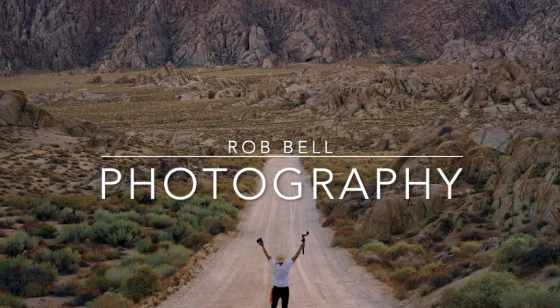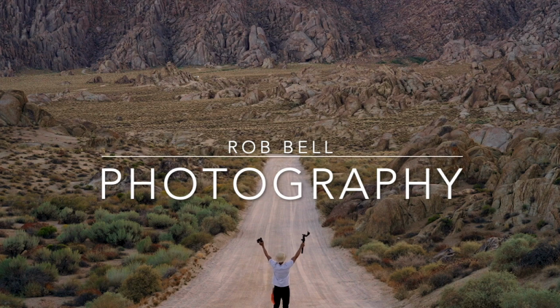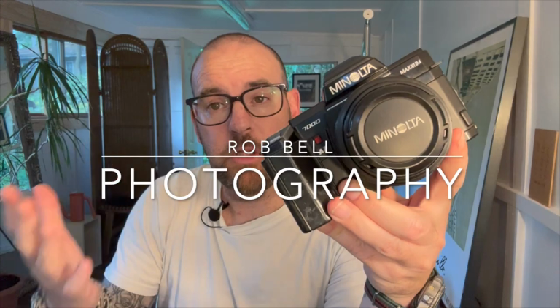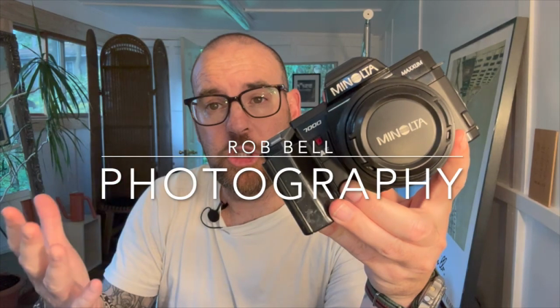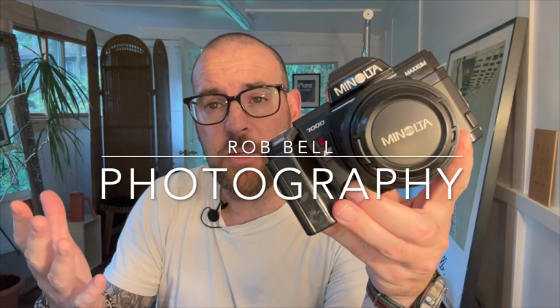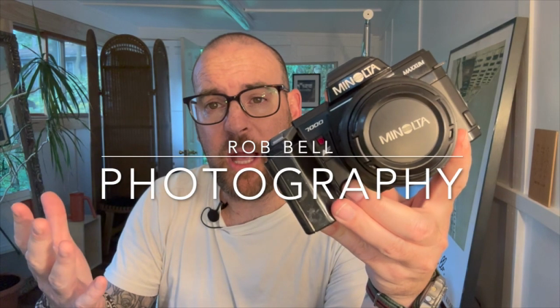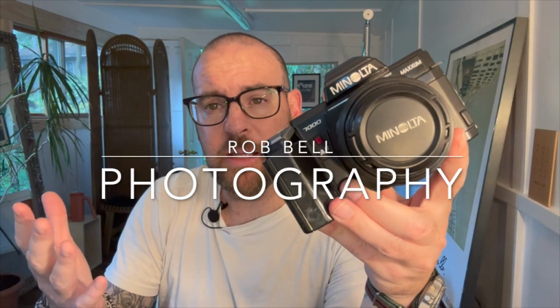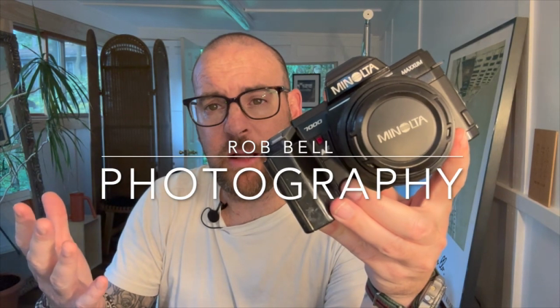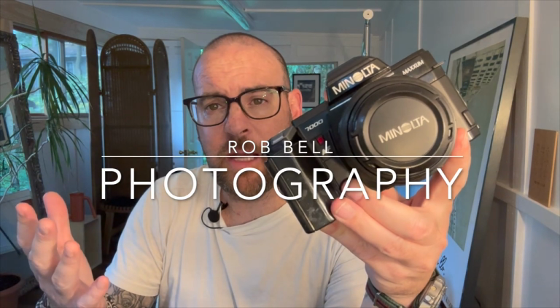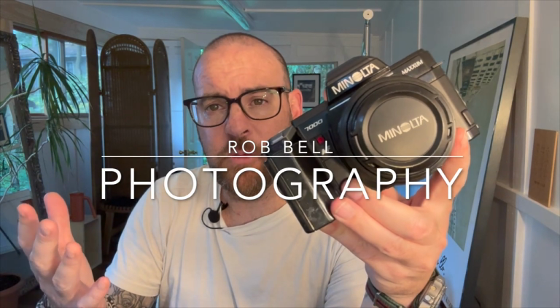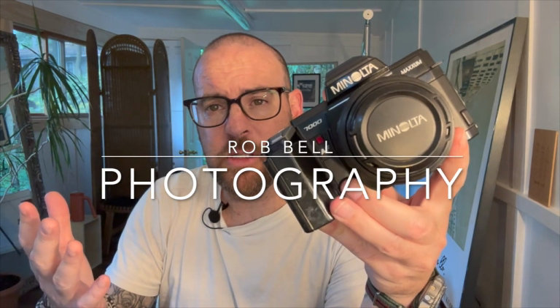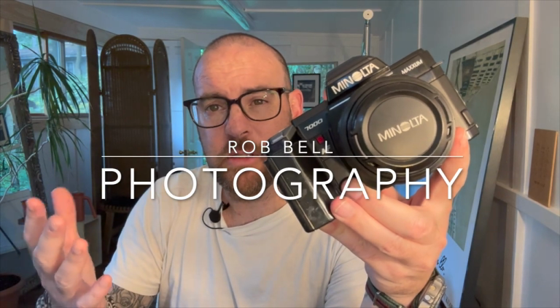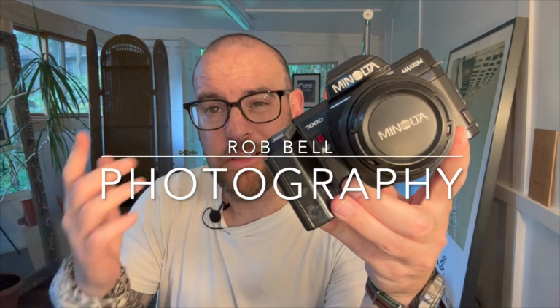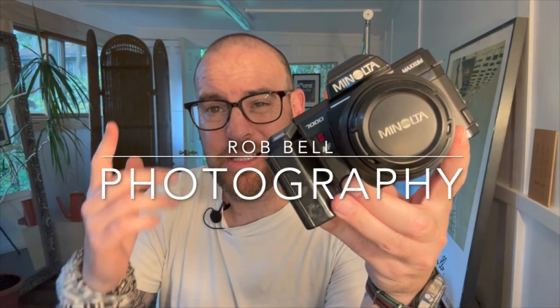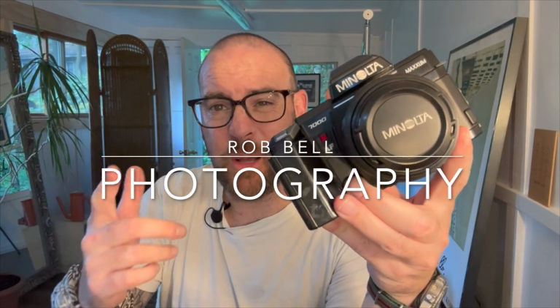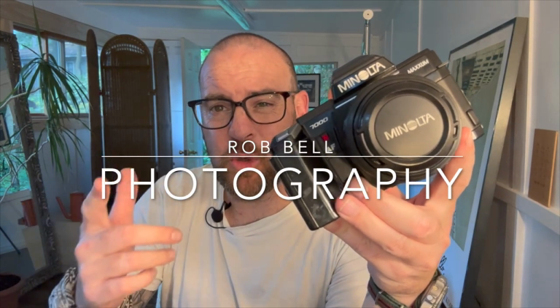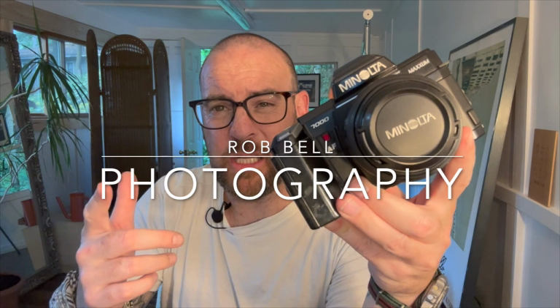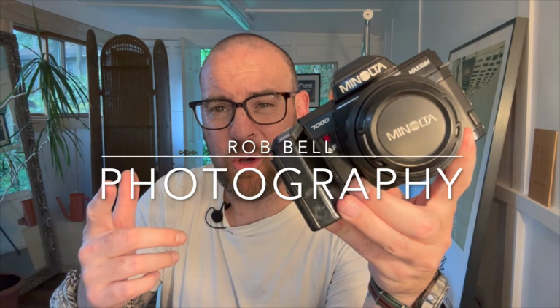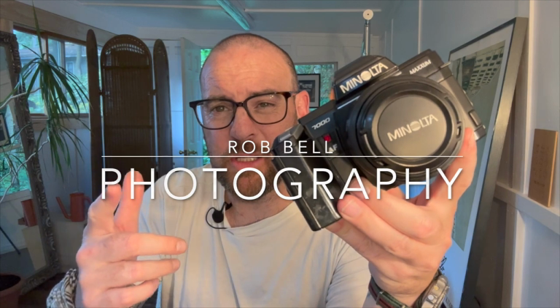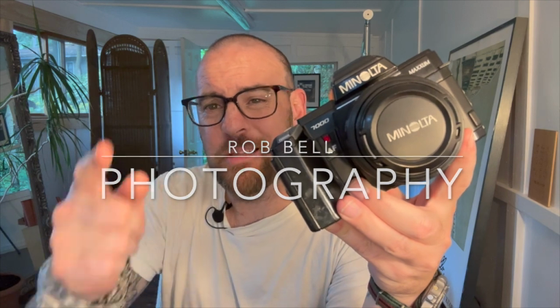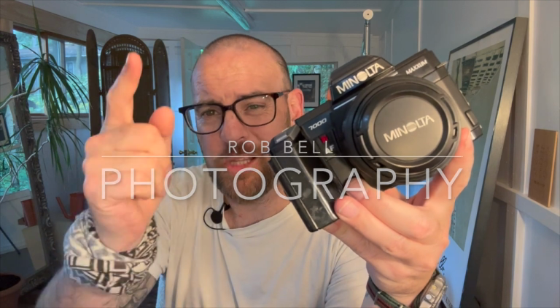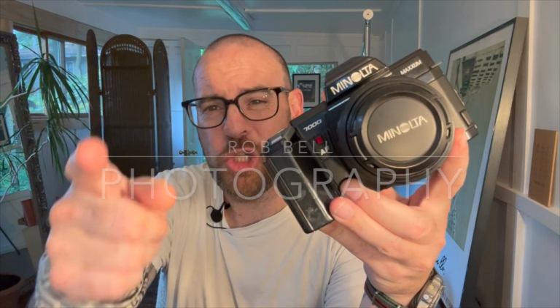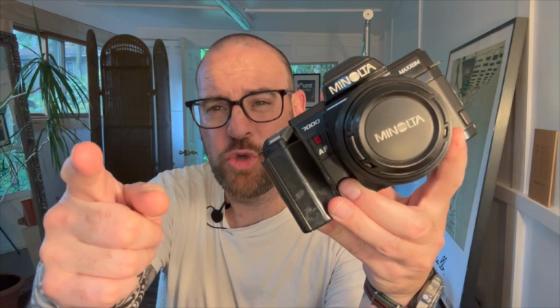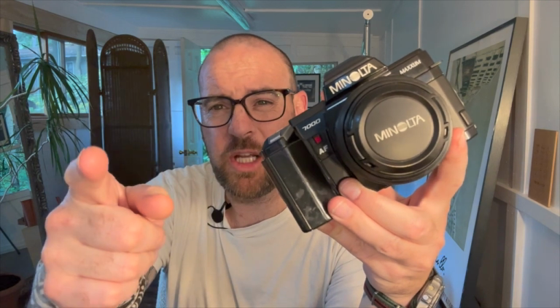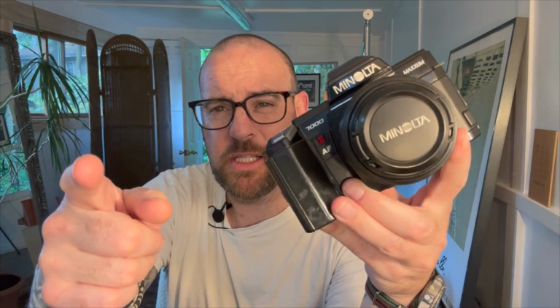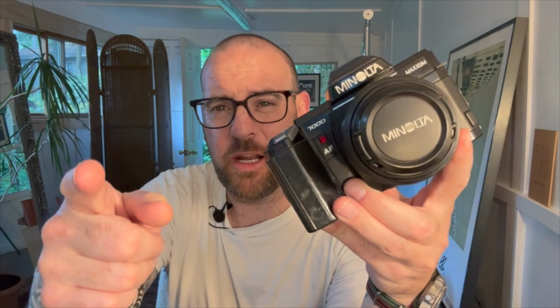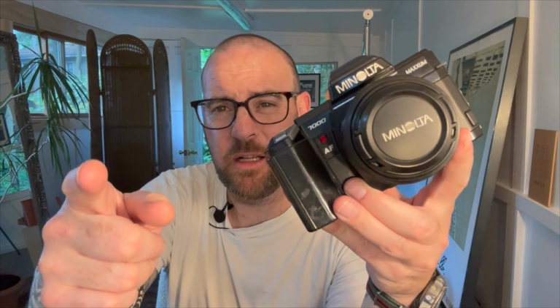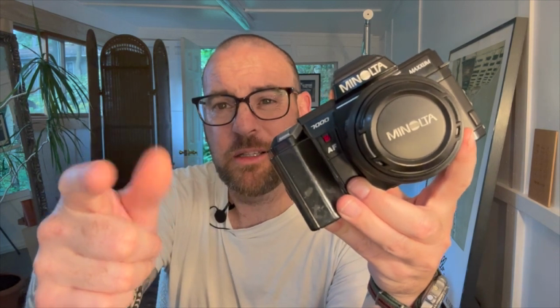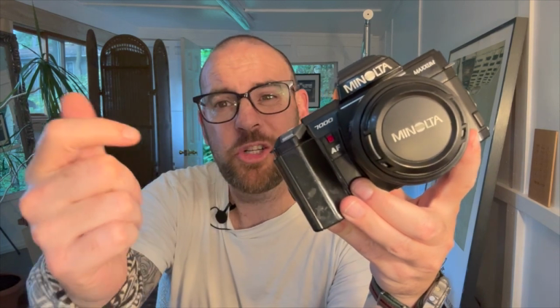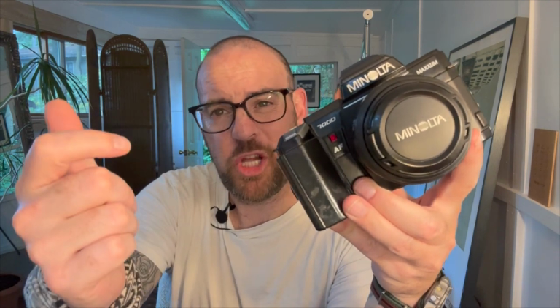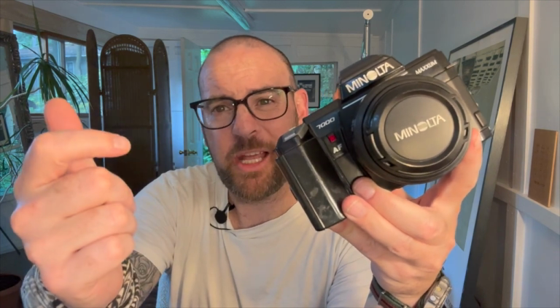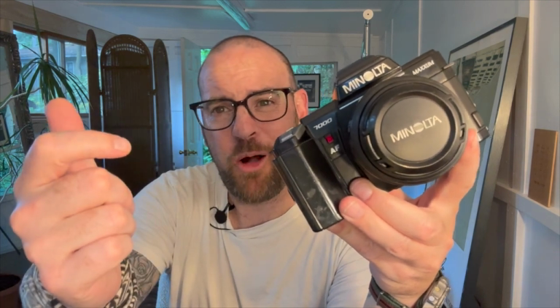Cheap SLR cameras, sub $20, that you should consider. Check it out.